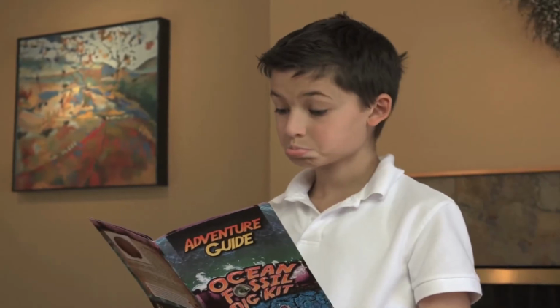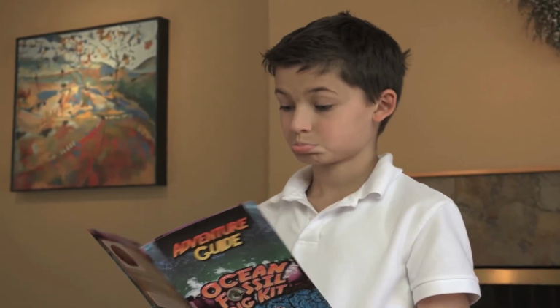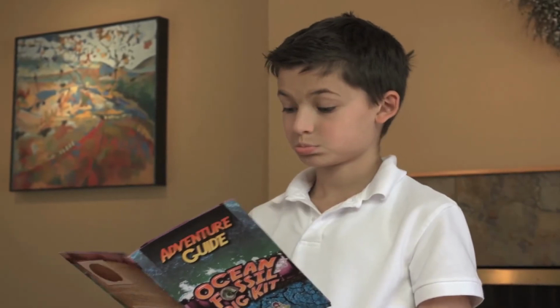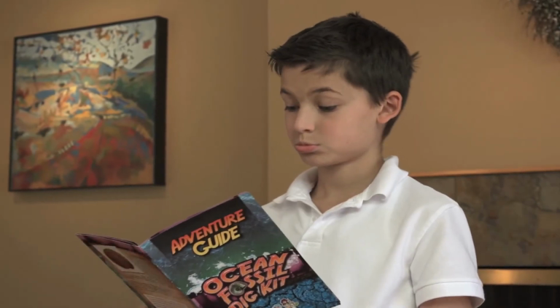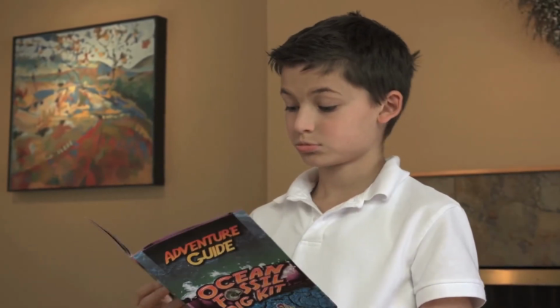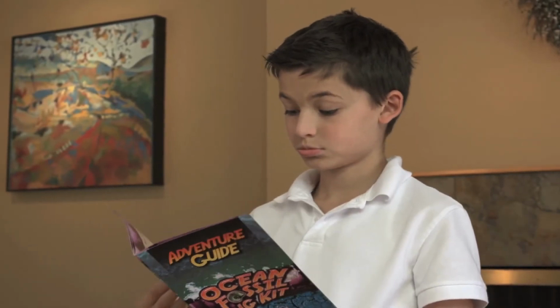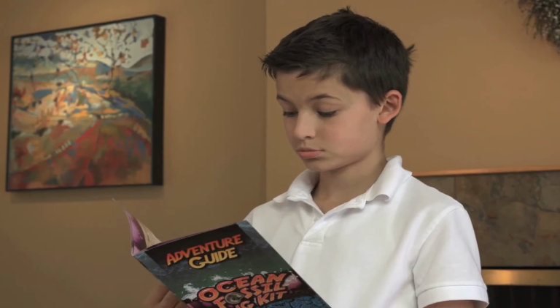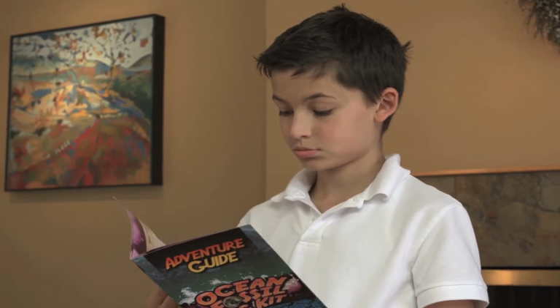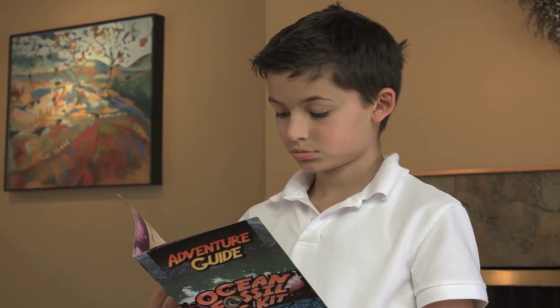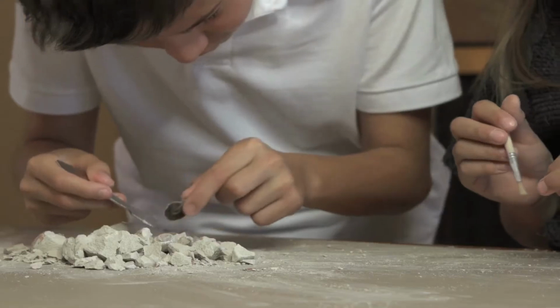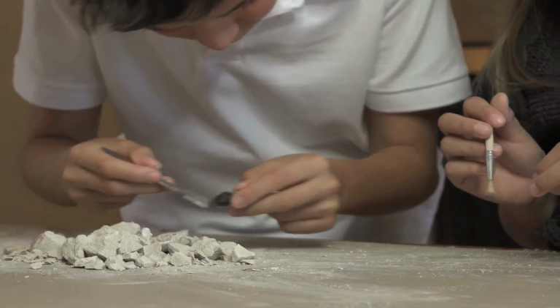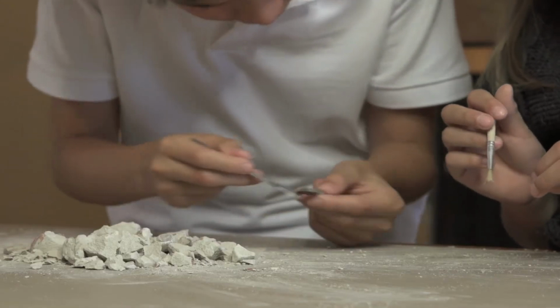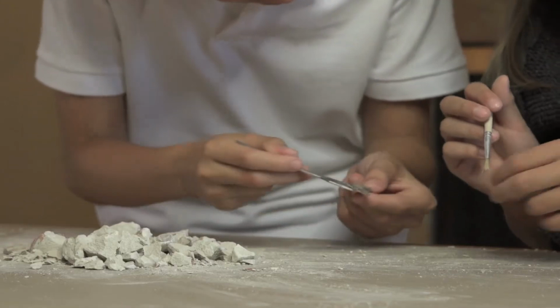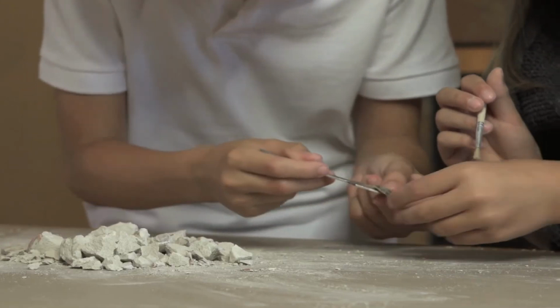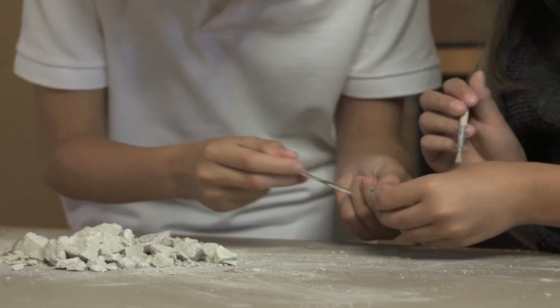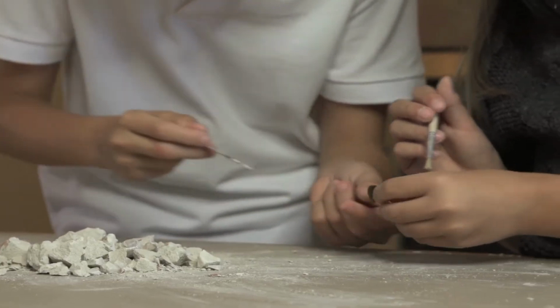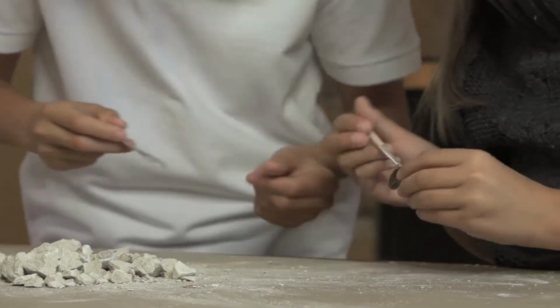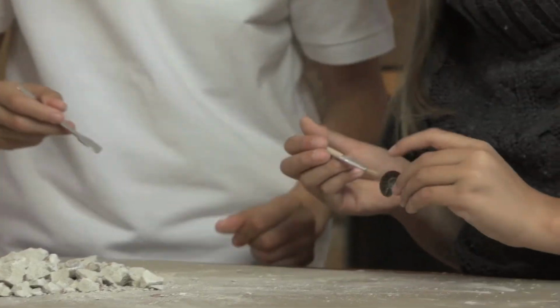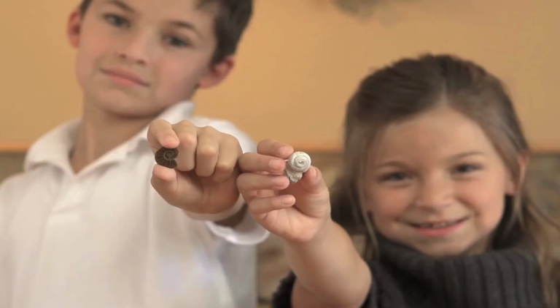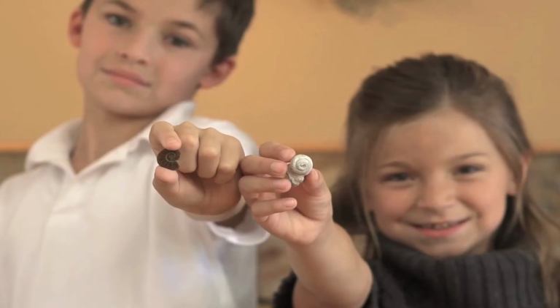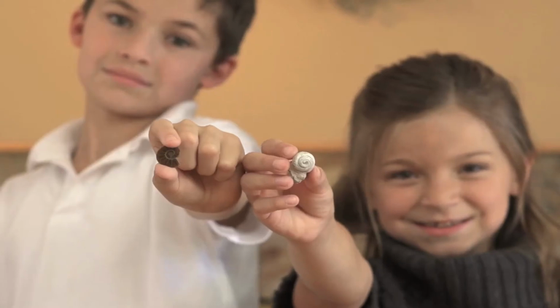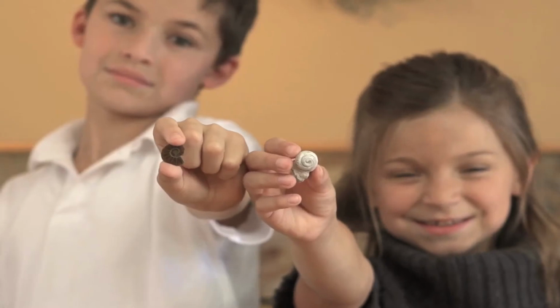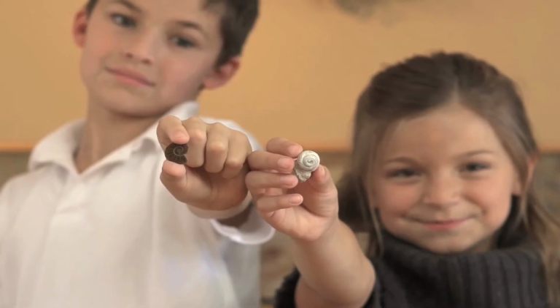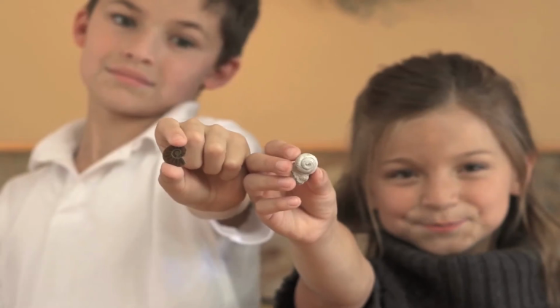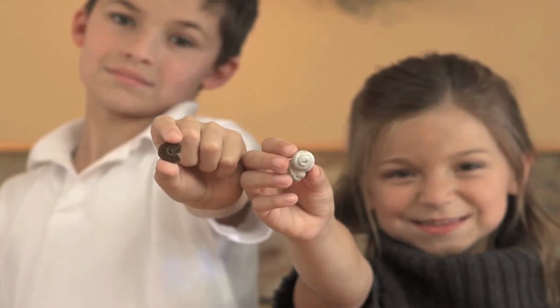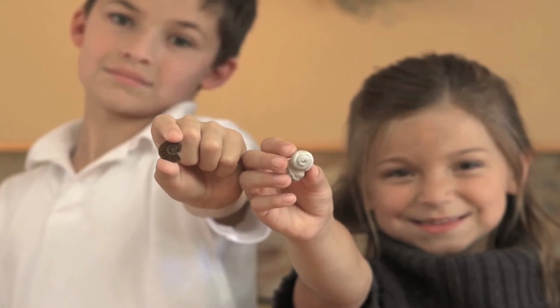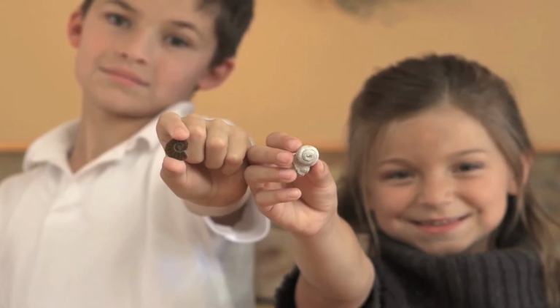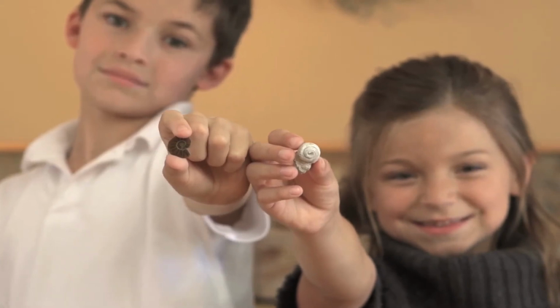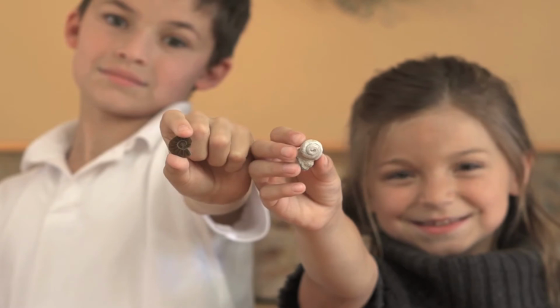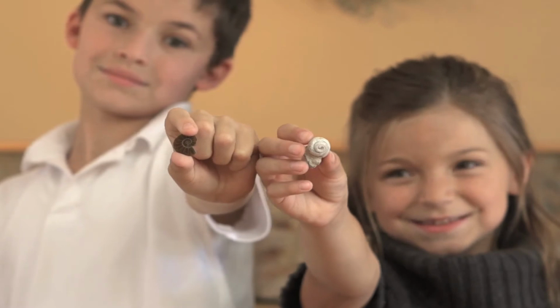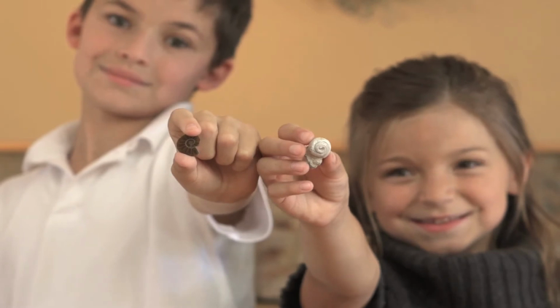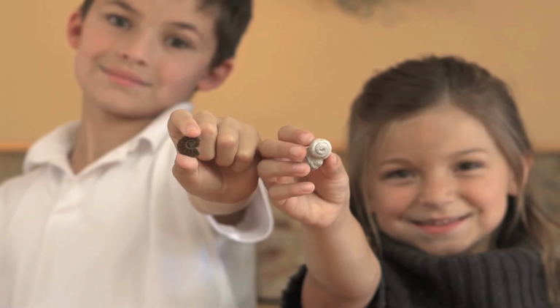In this kit, you'll find a sliced and polished ammonite, a clam fossil, and a gastropod specimen.